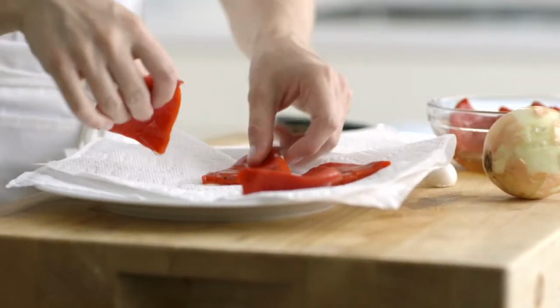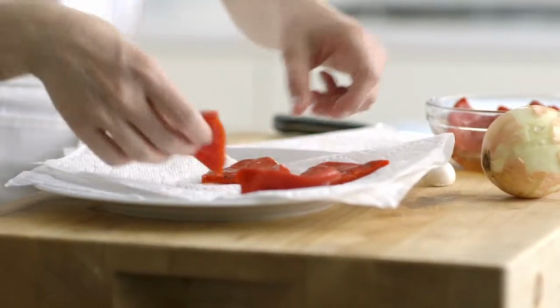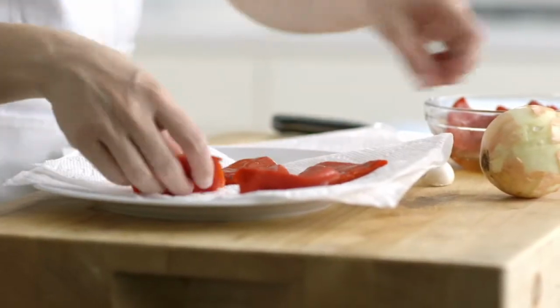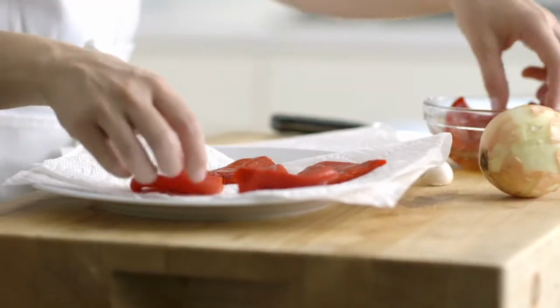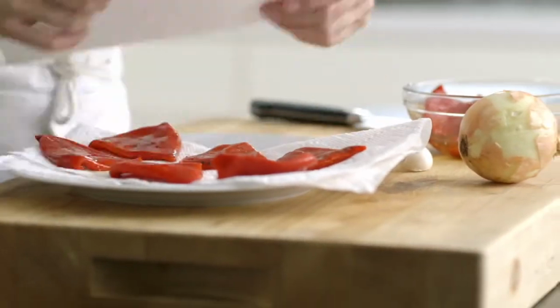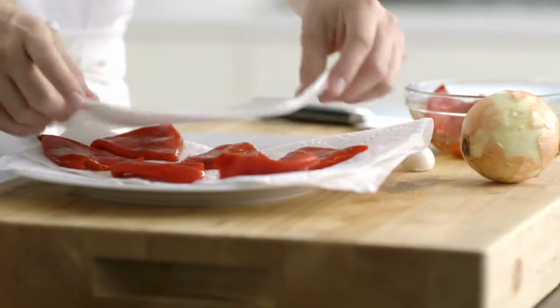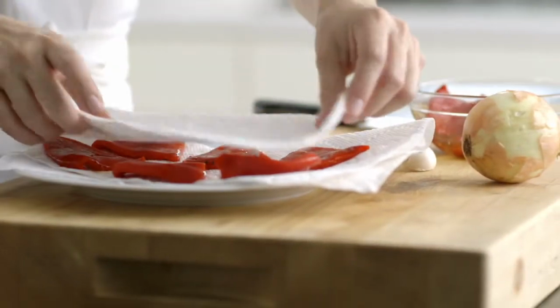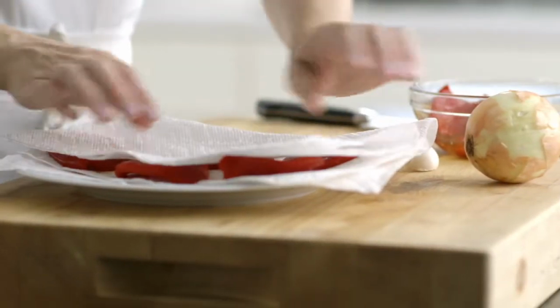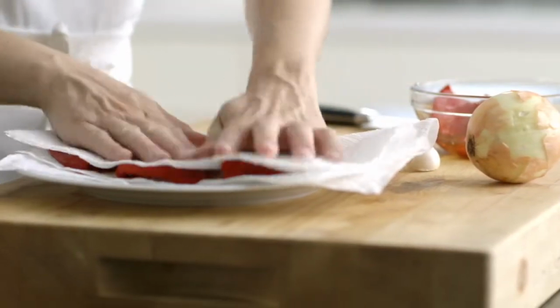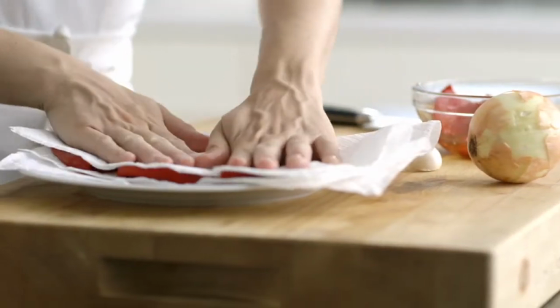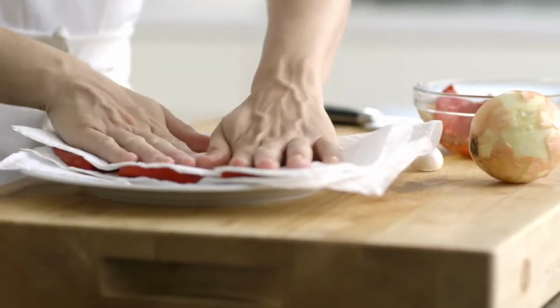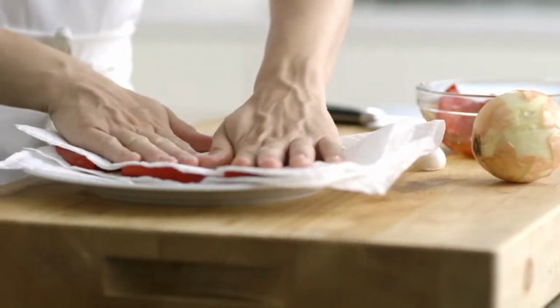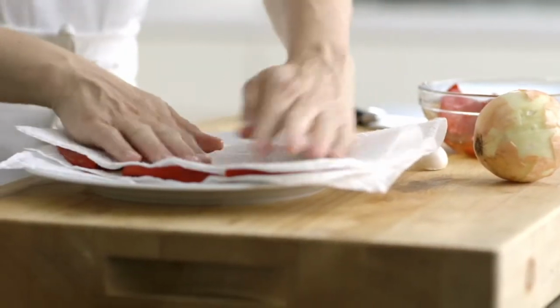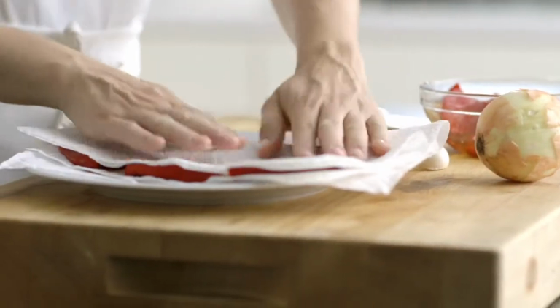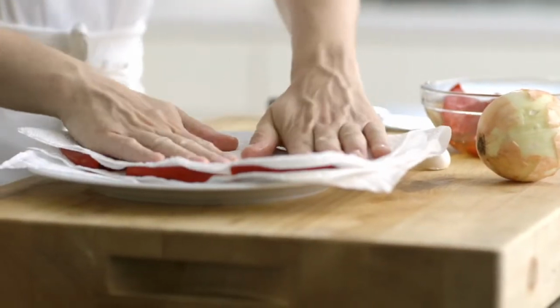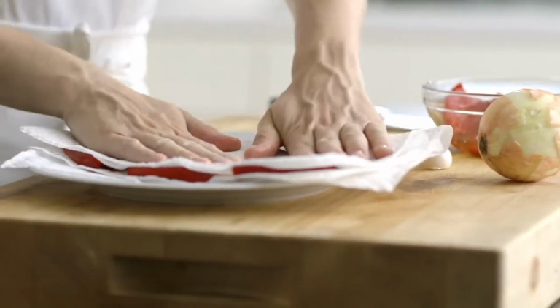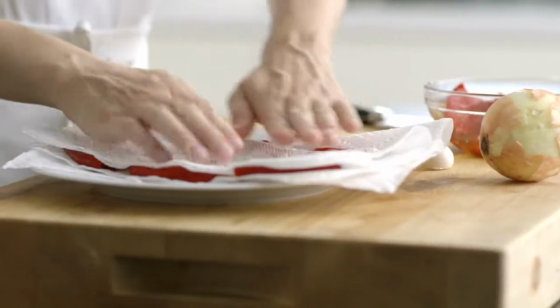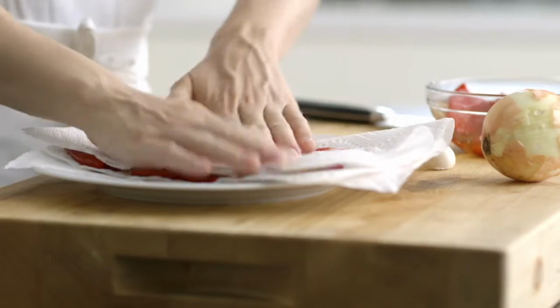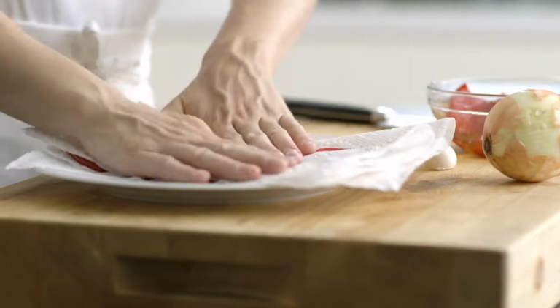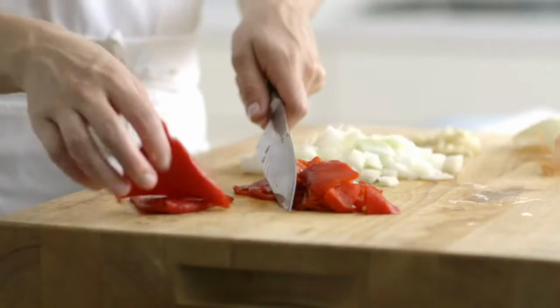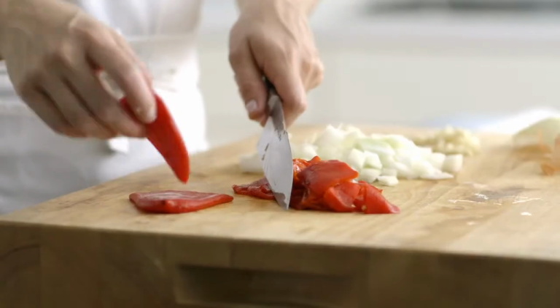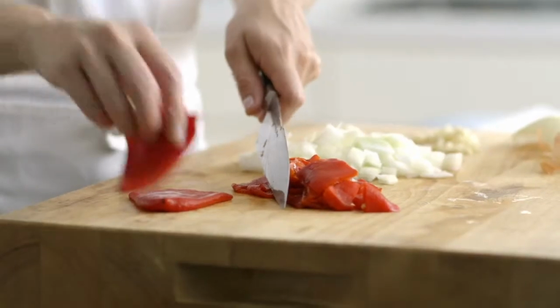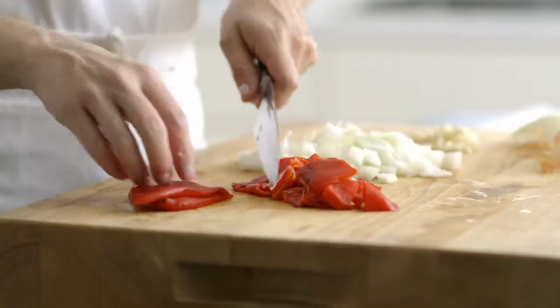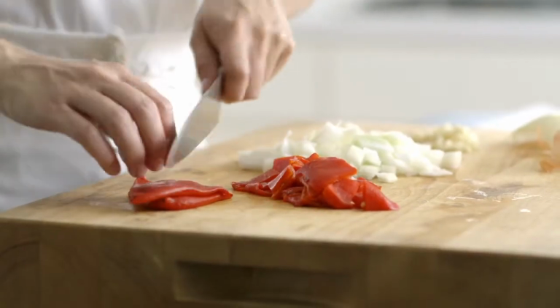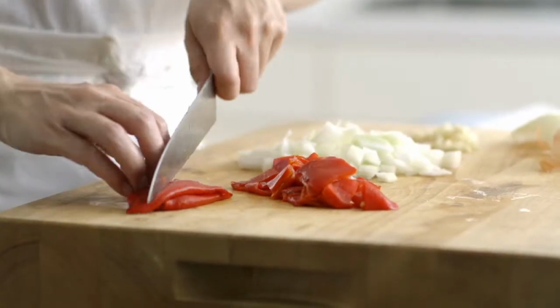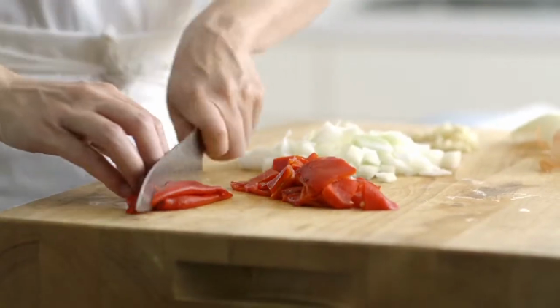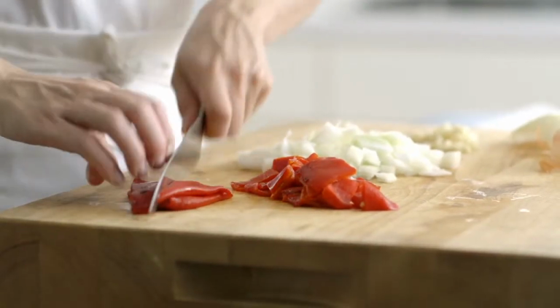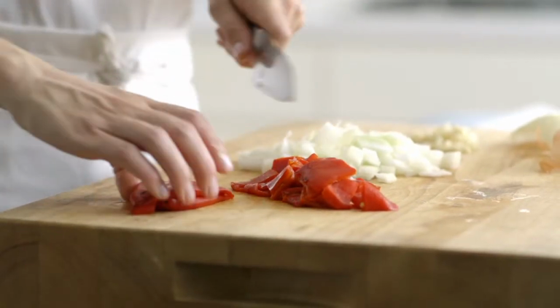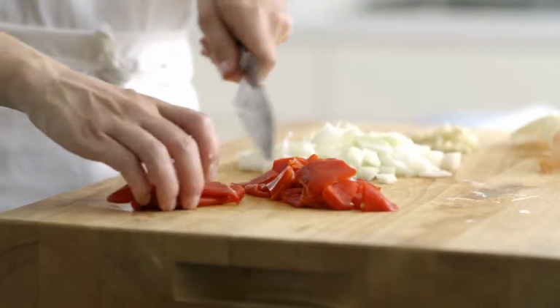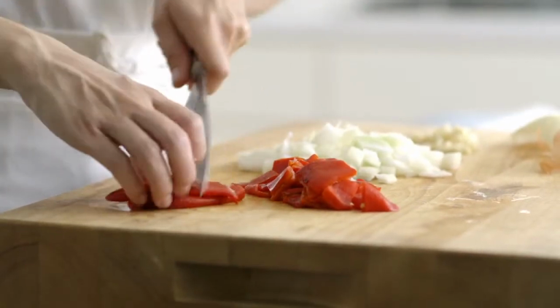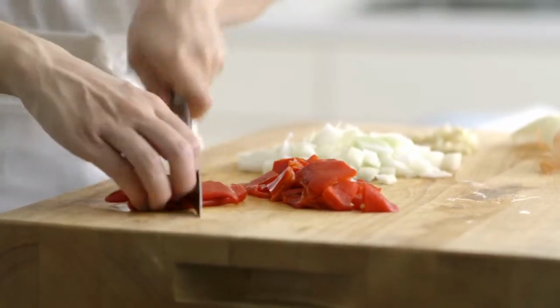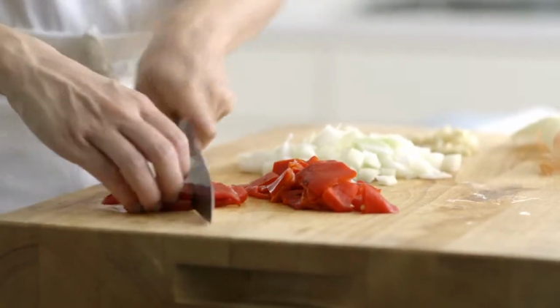Pat PC whole sweet red peppers dry with paper towels. Now coarsely chop them and set them aside.